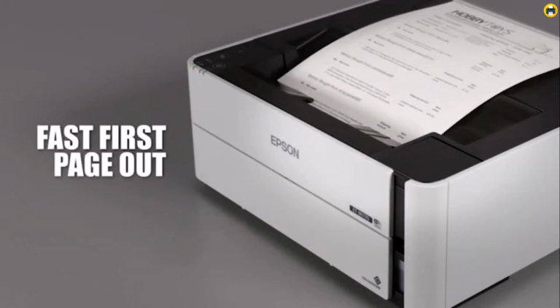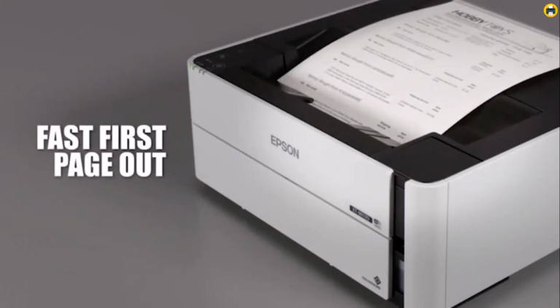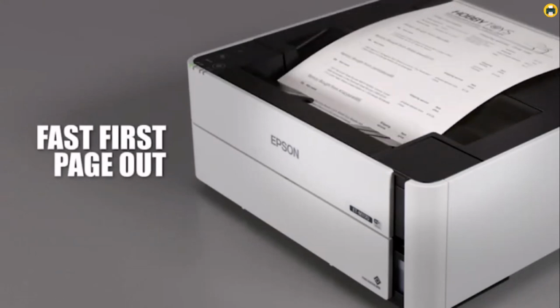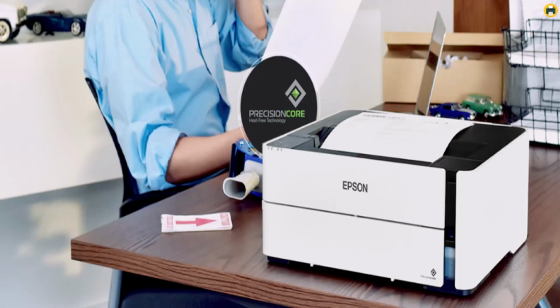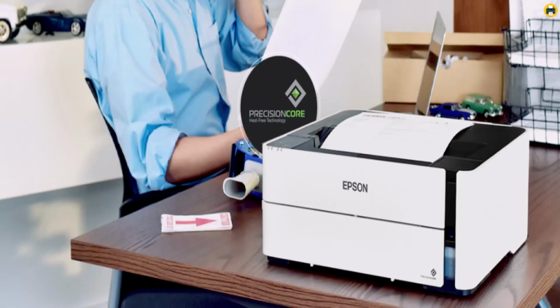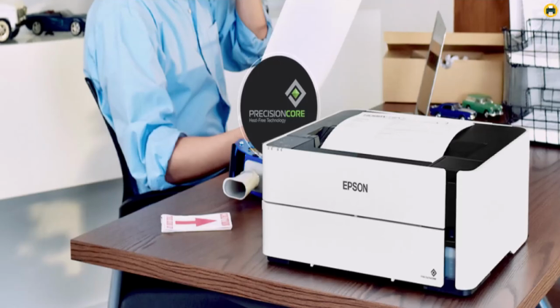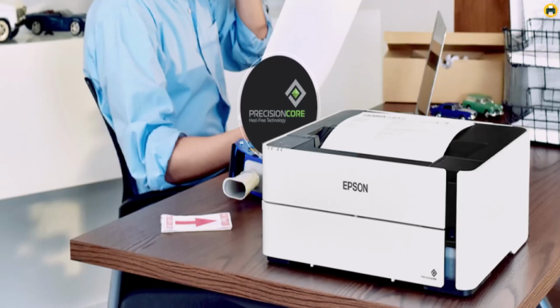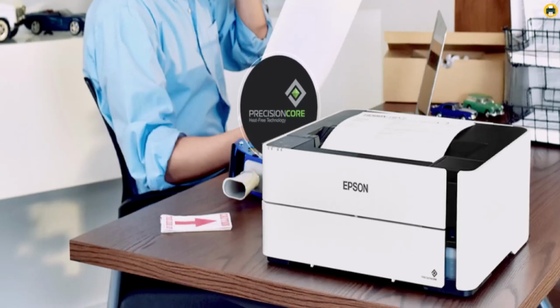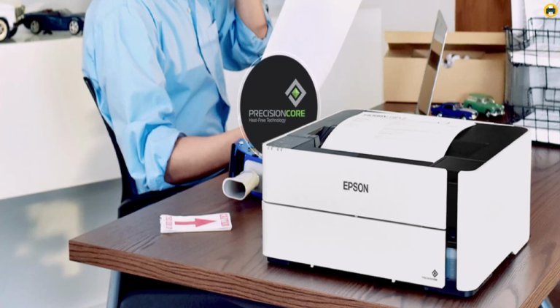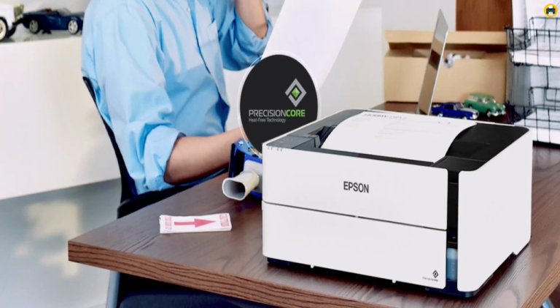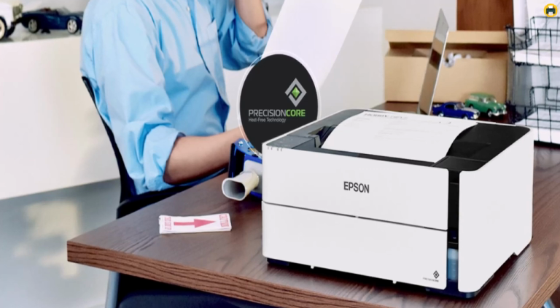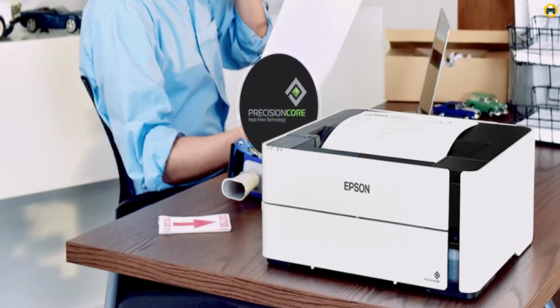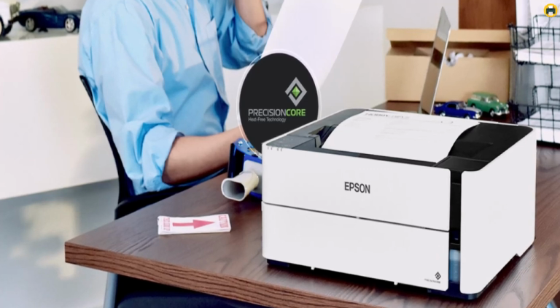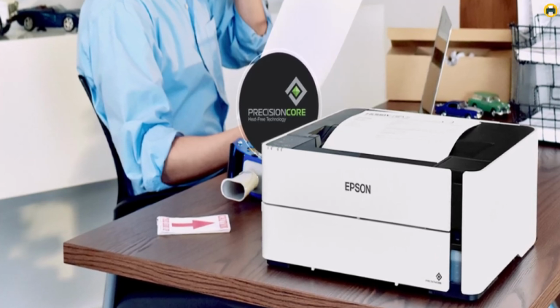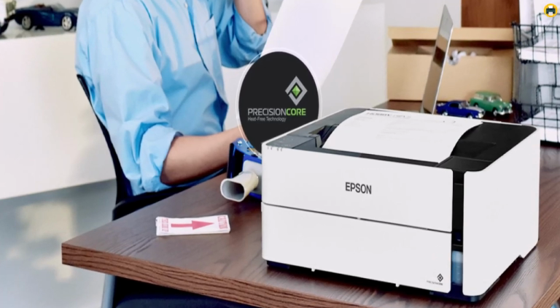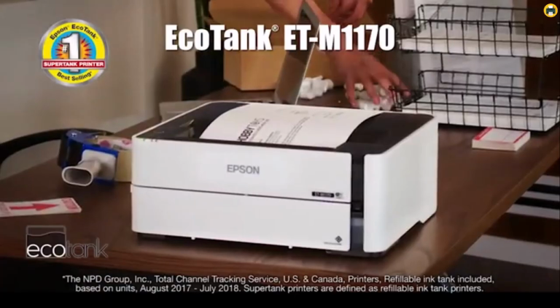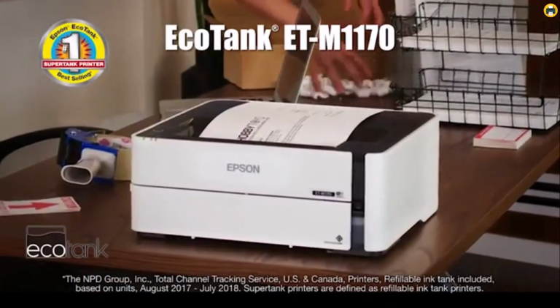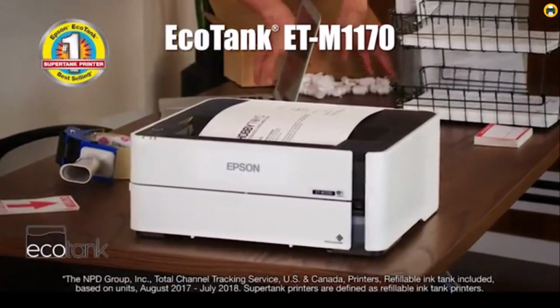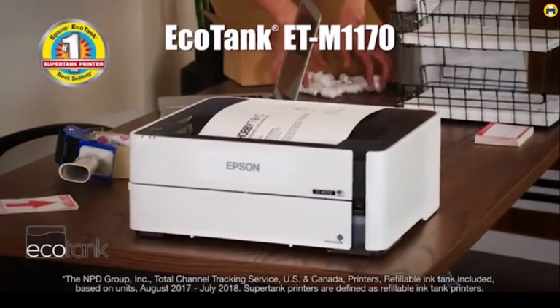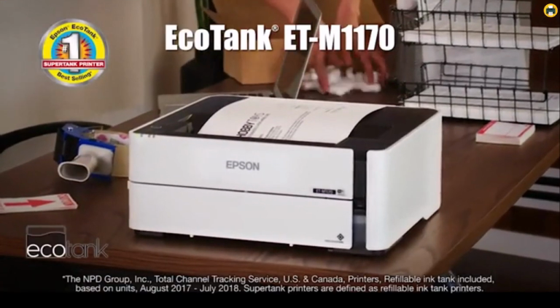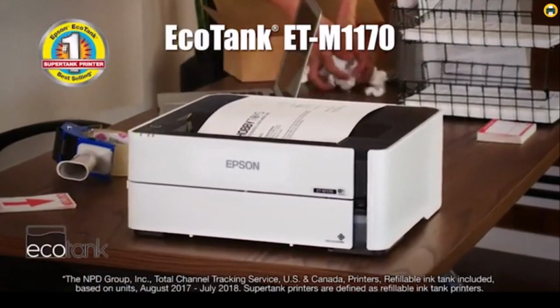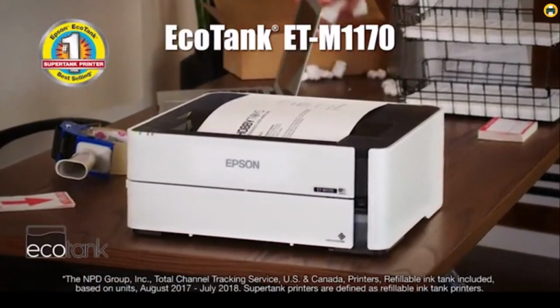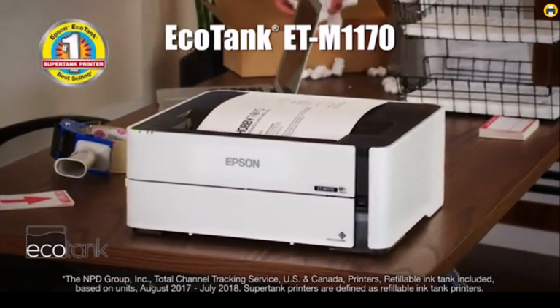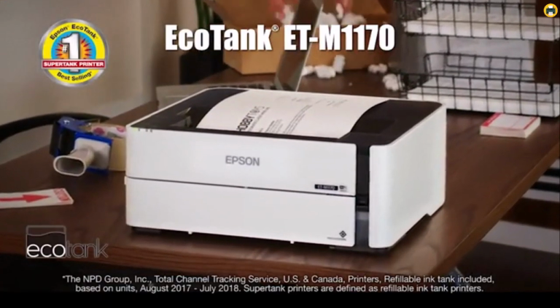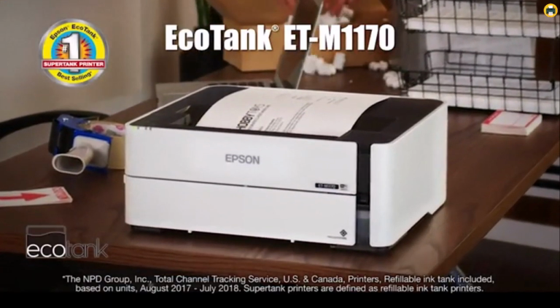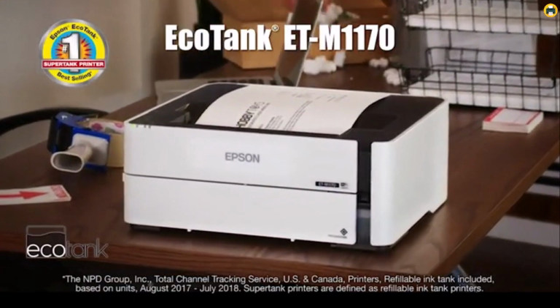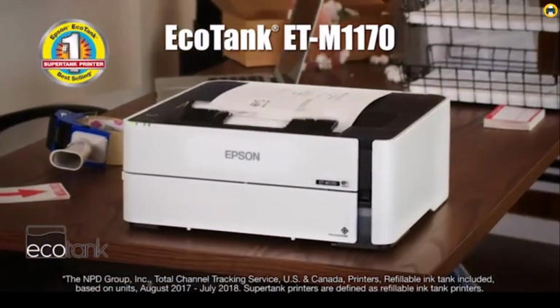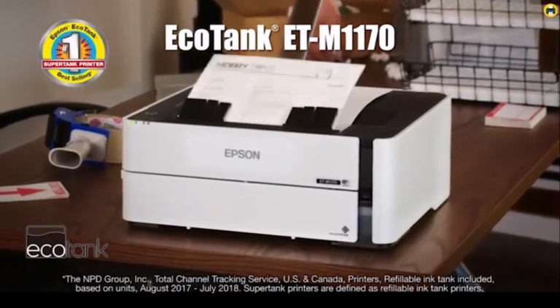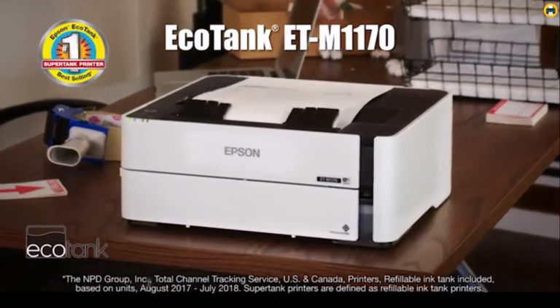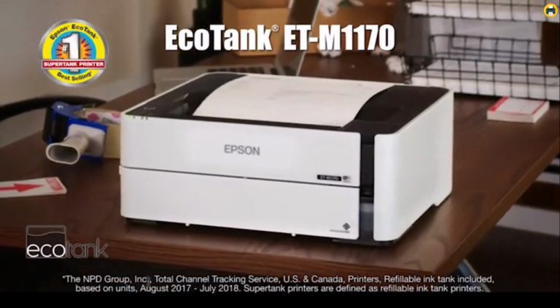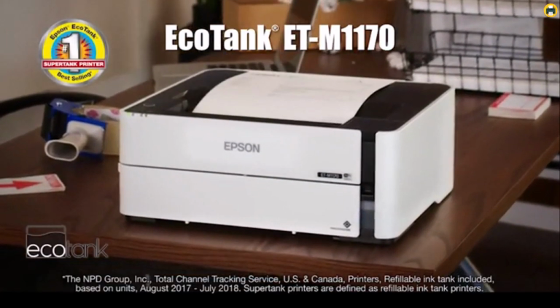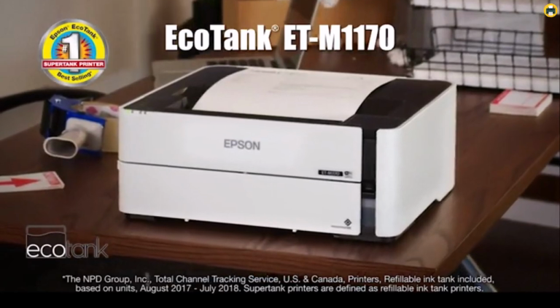It's reliable, fast, and easy to refill — making it the best black and white printer on the market right now. Highly recommended.